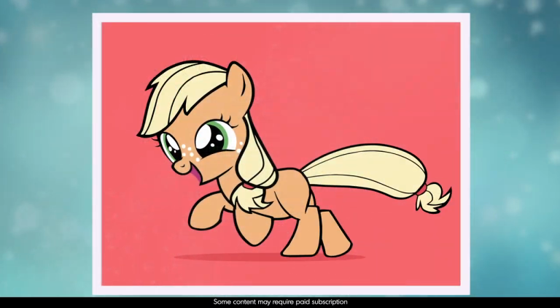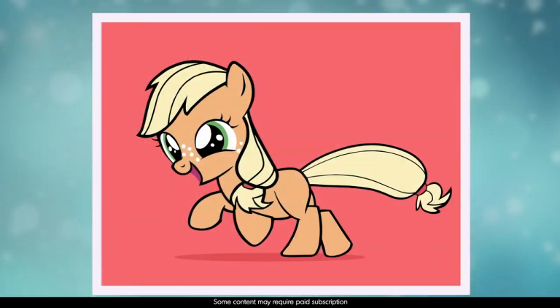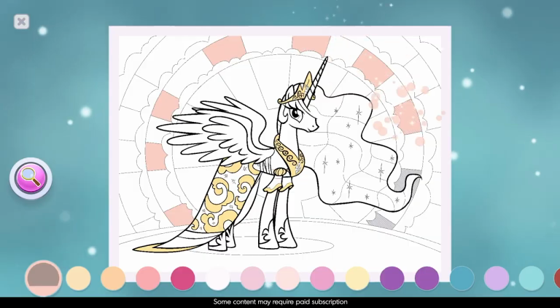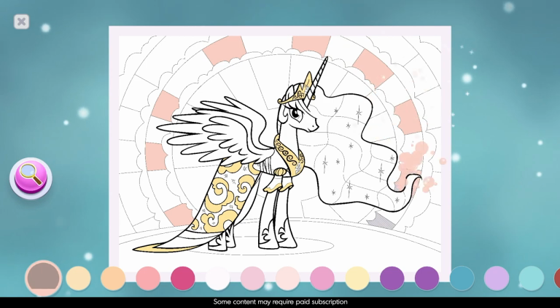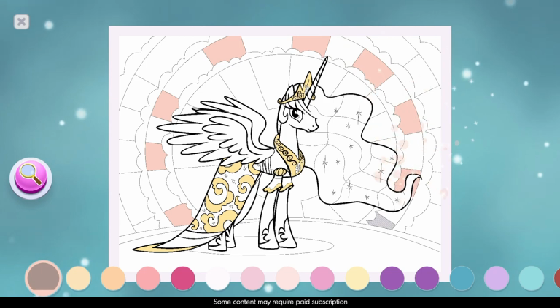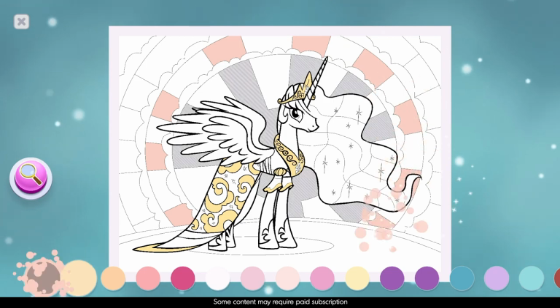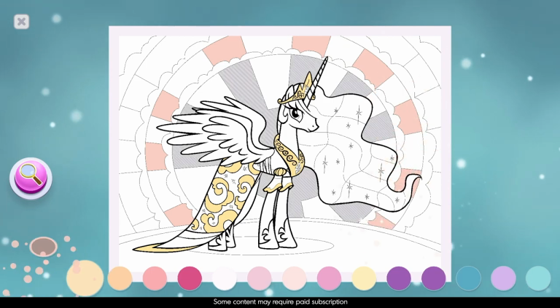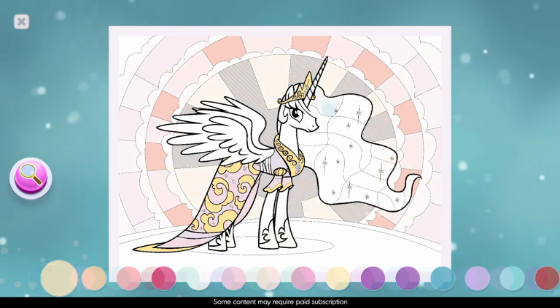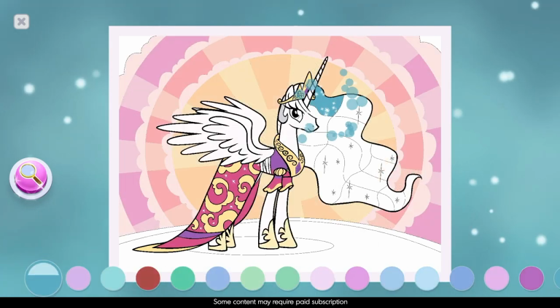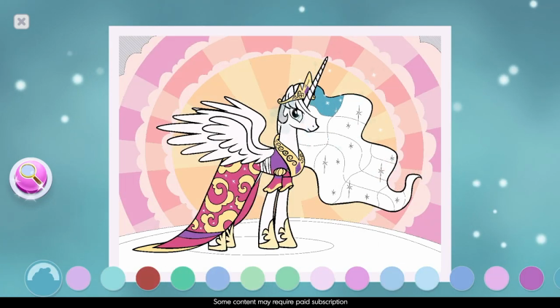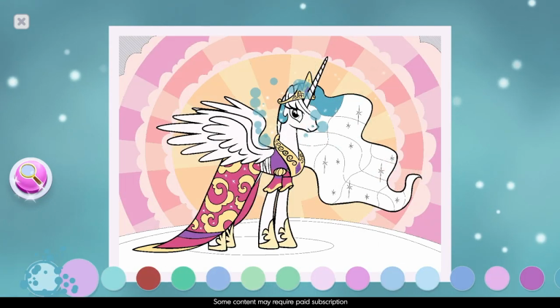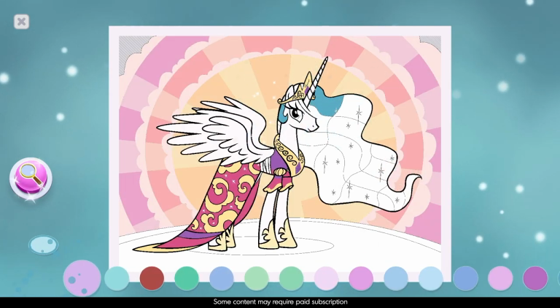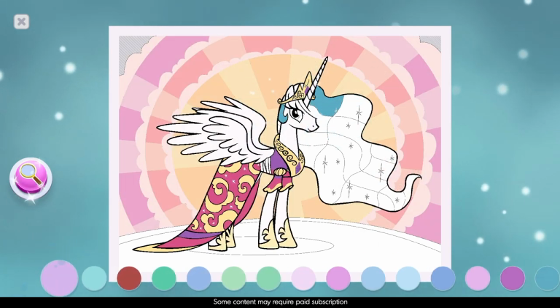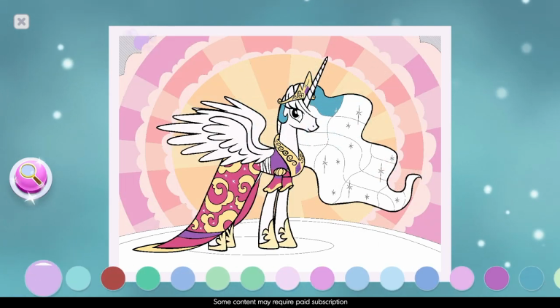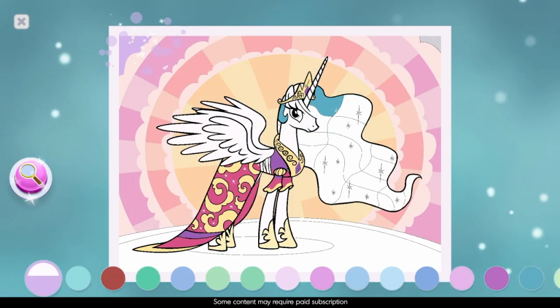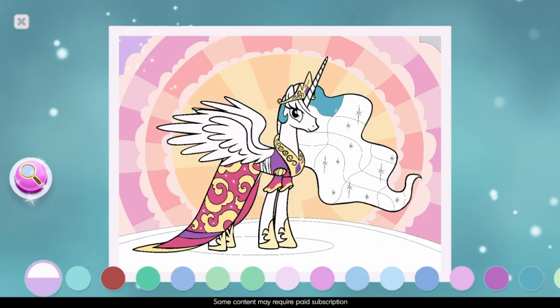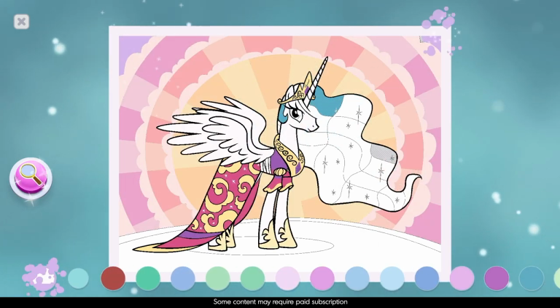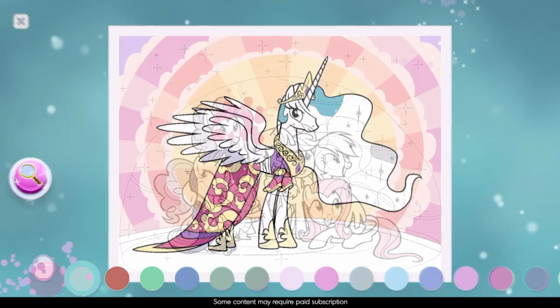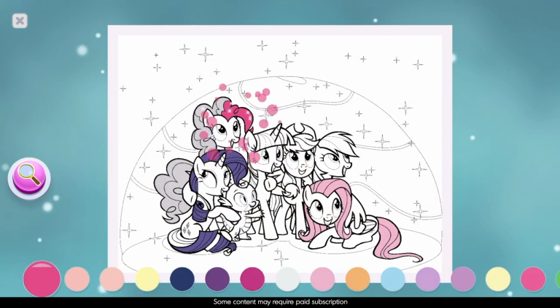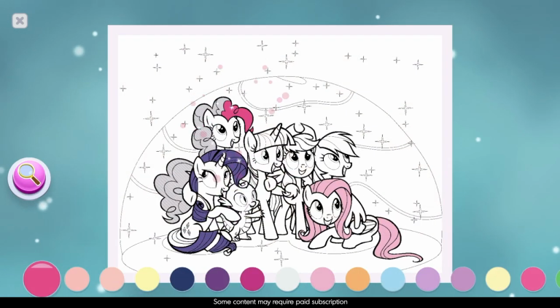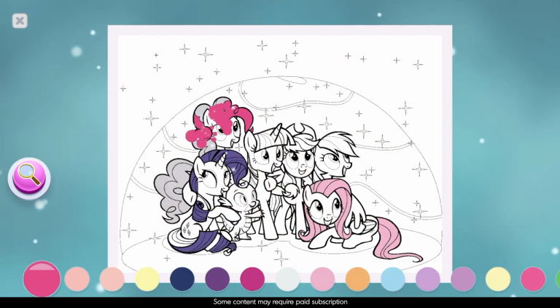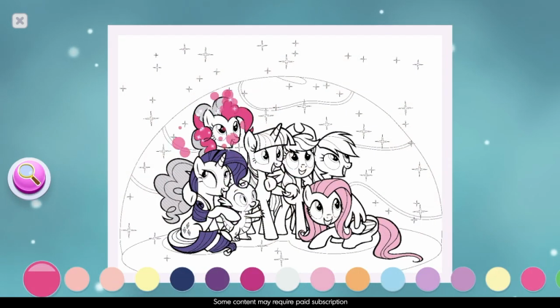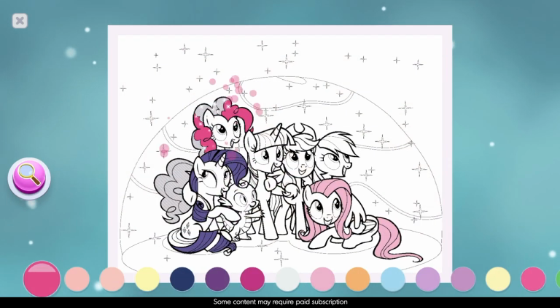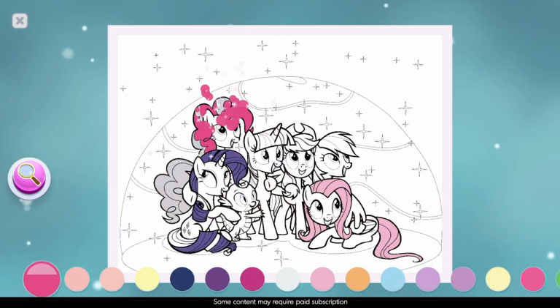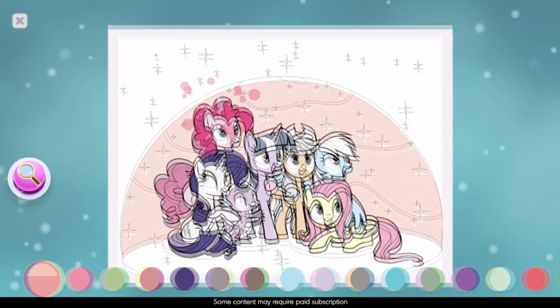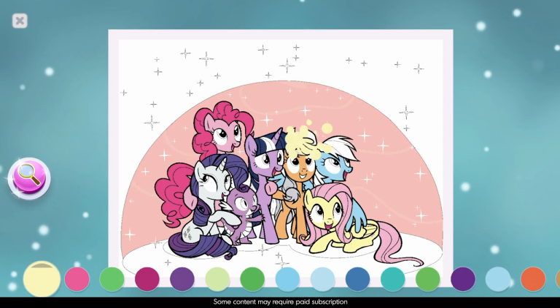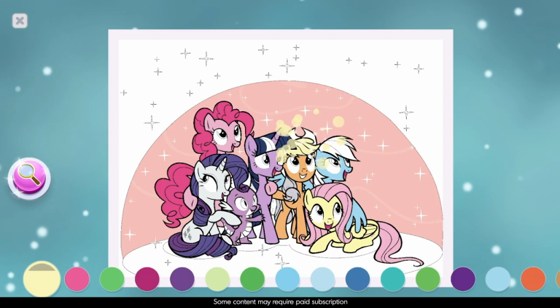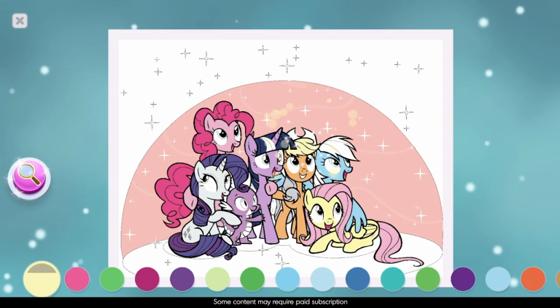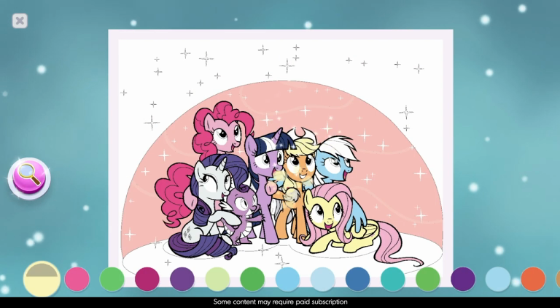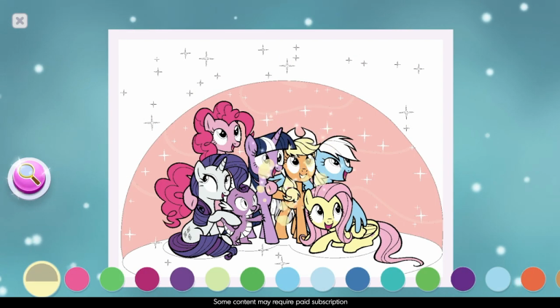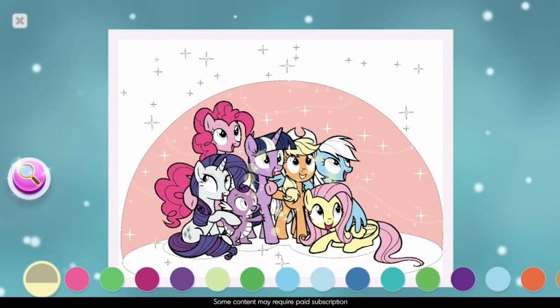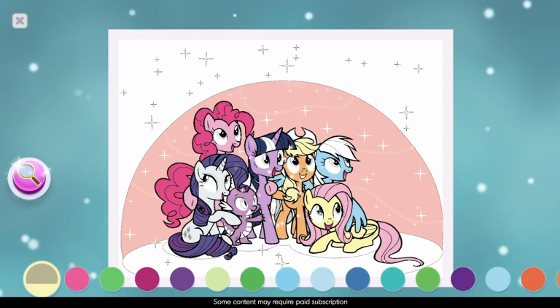Ooh, these are going to look so pretty when you color them. That looks nice.